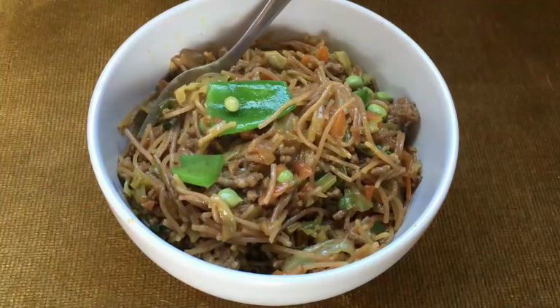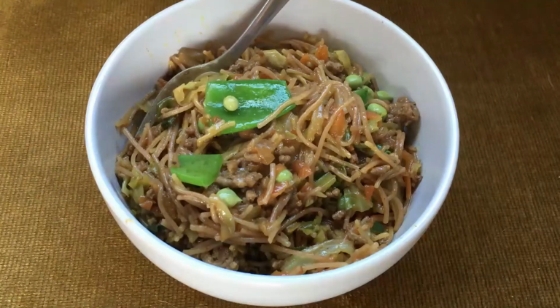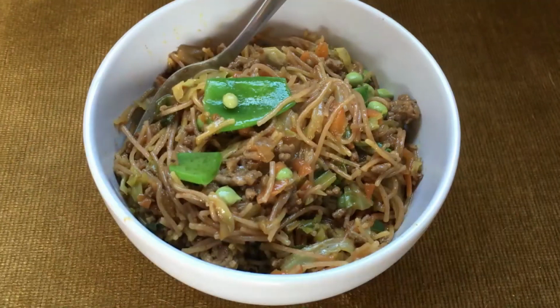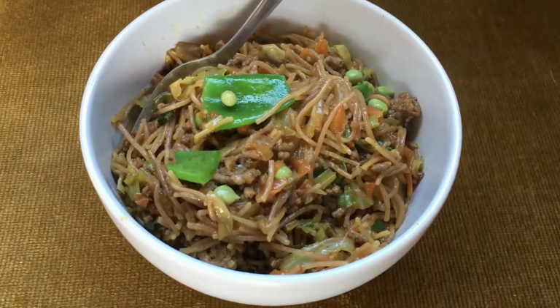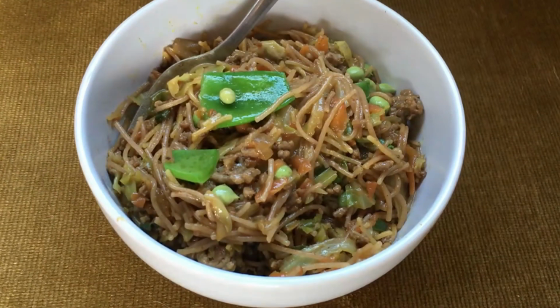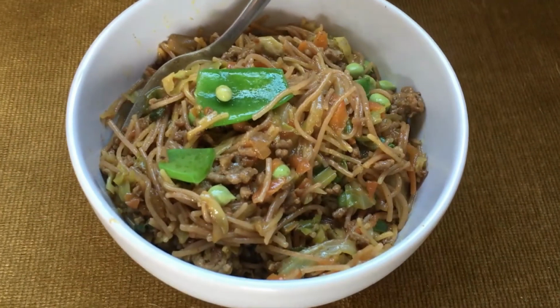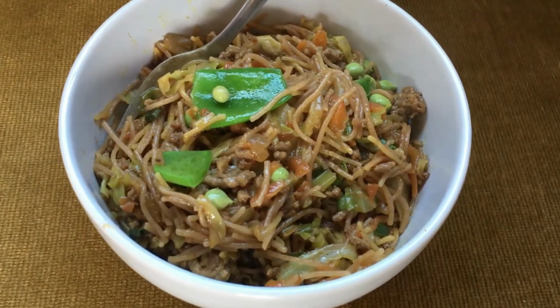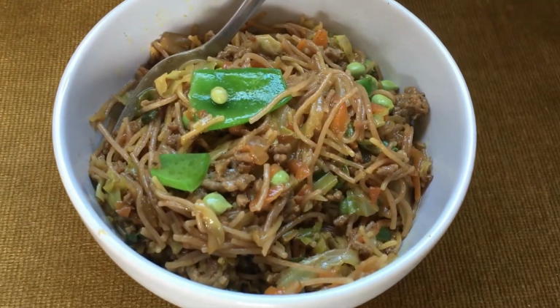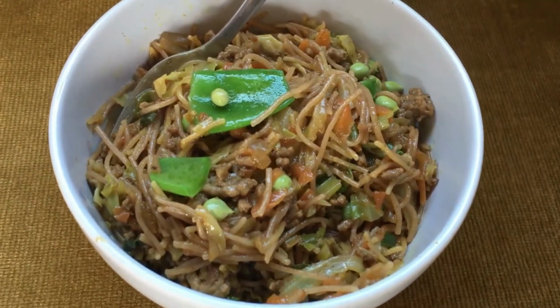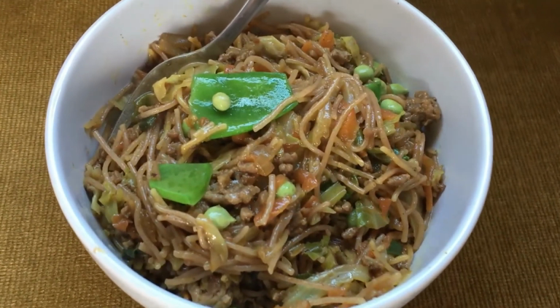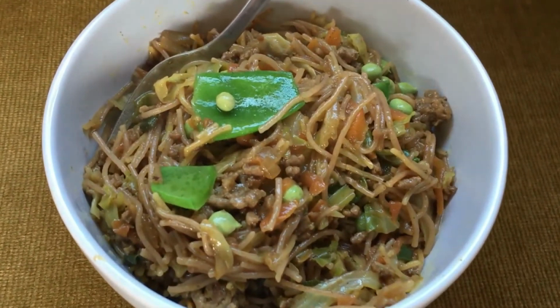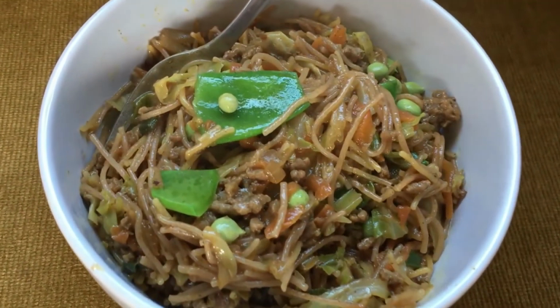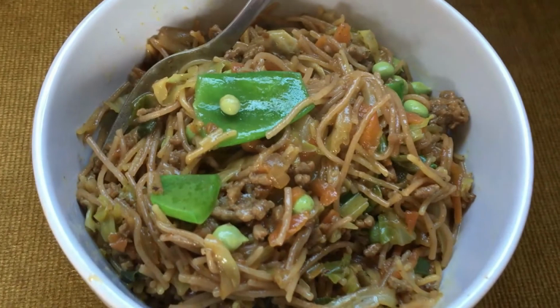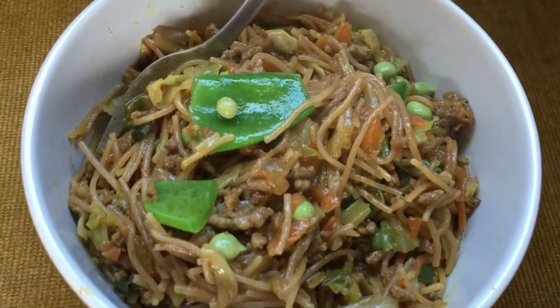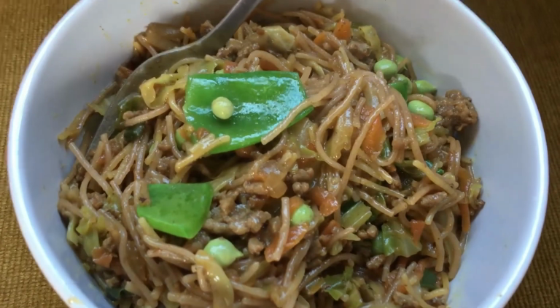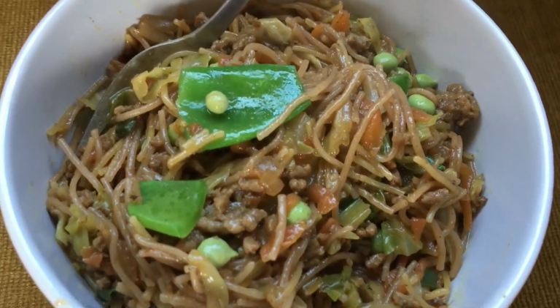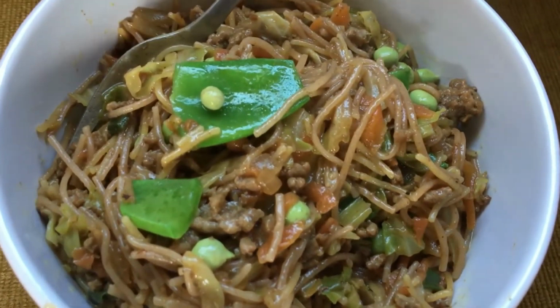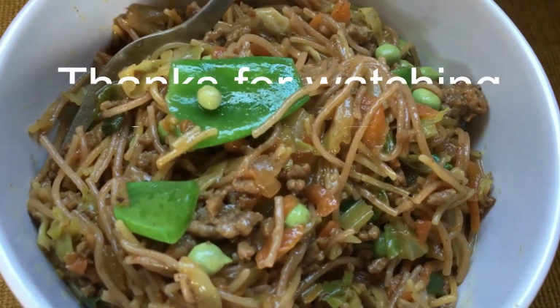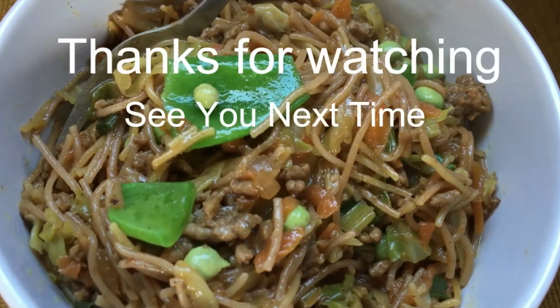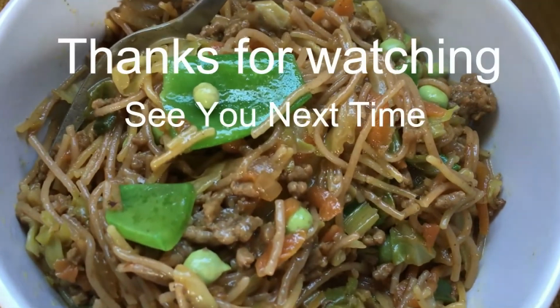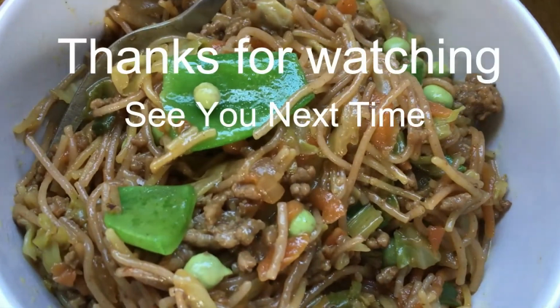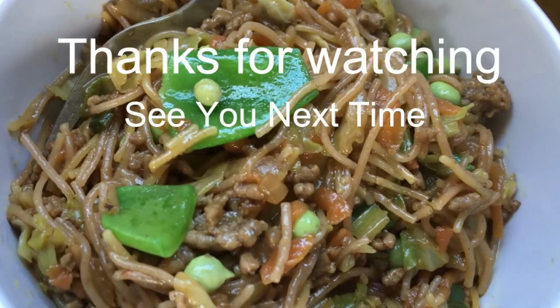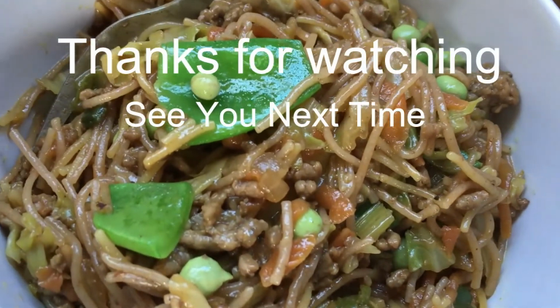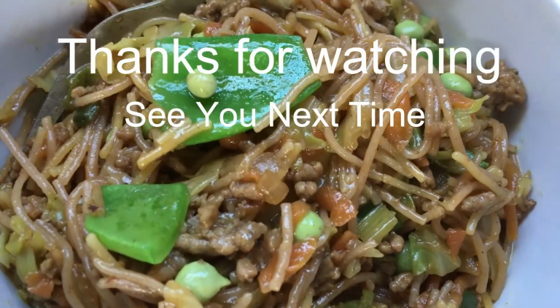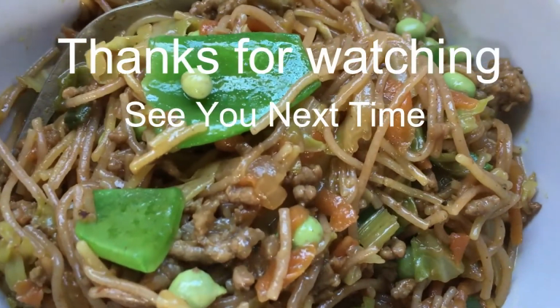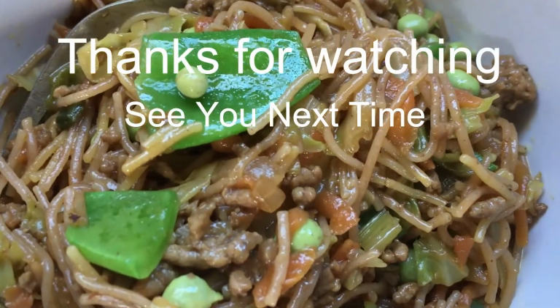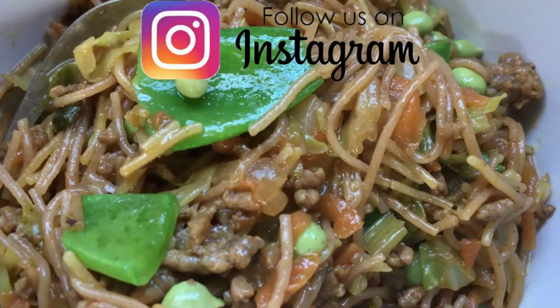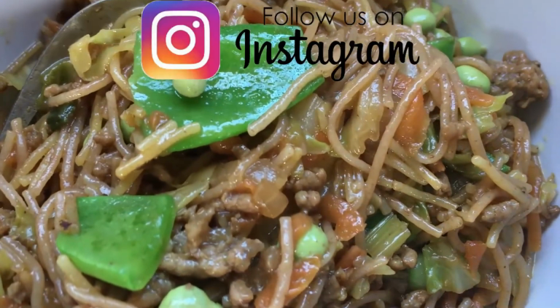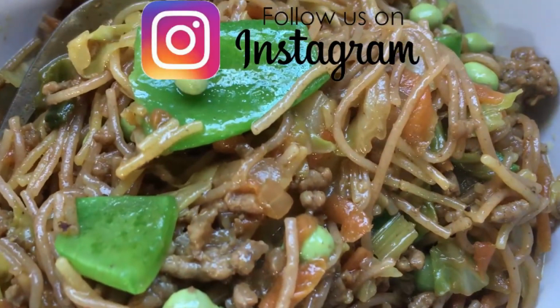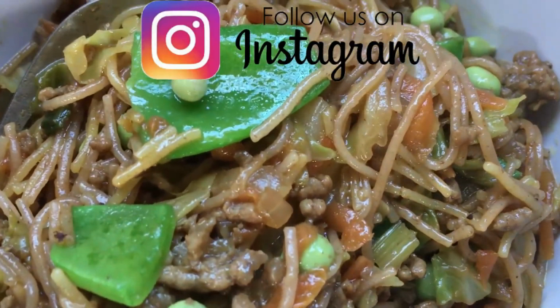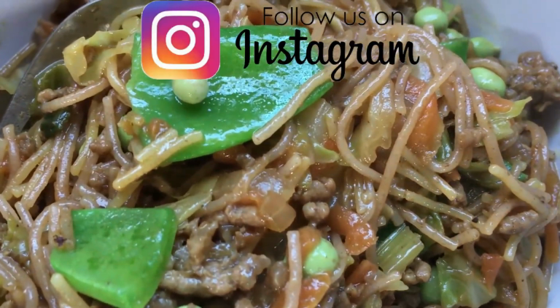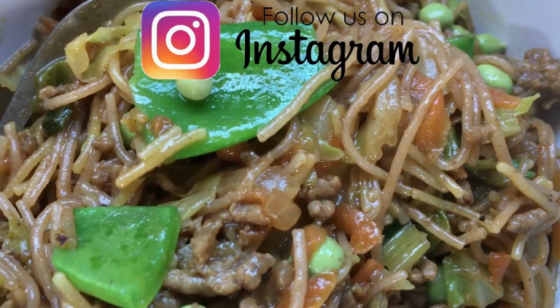And there we are — there's my bowl of food and it was delicious. See you next time guys.